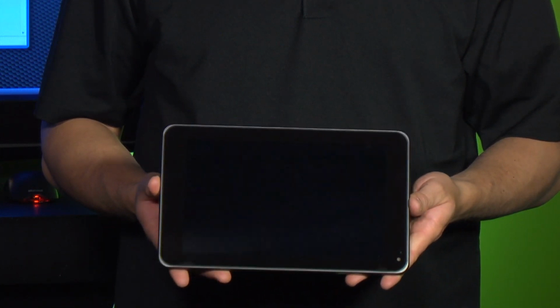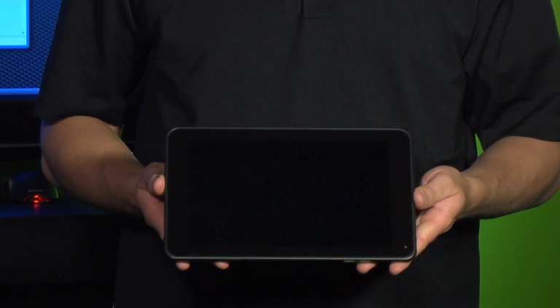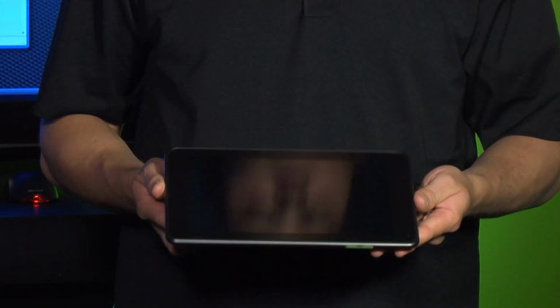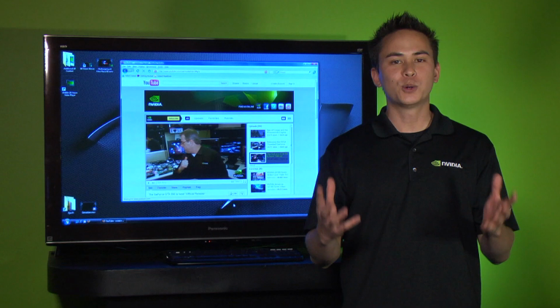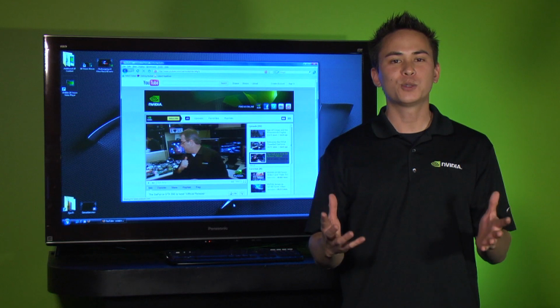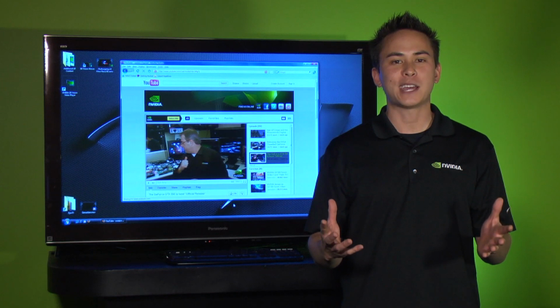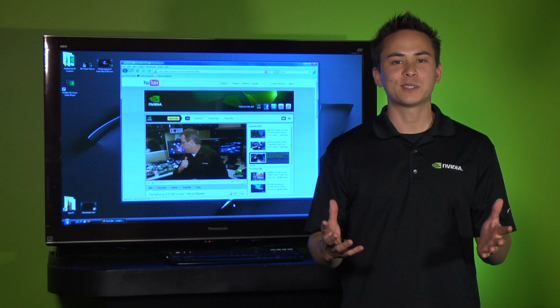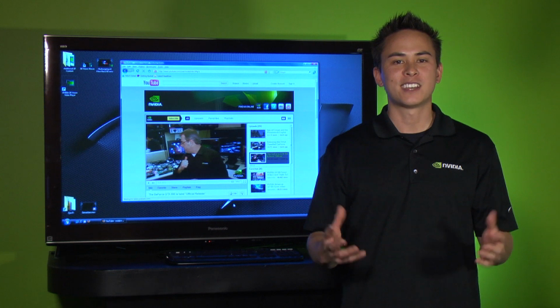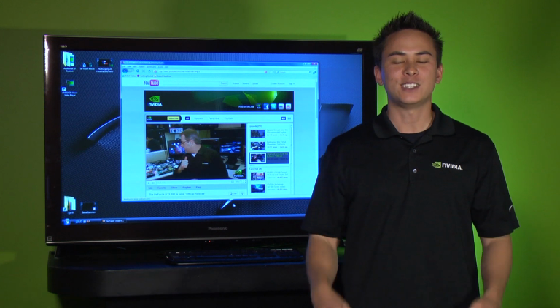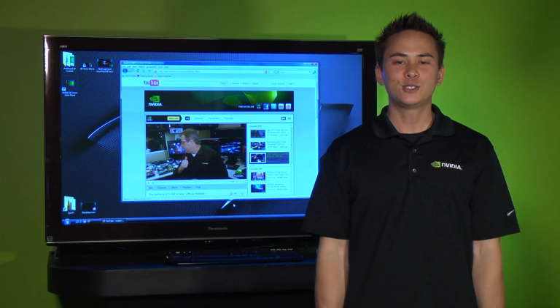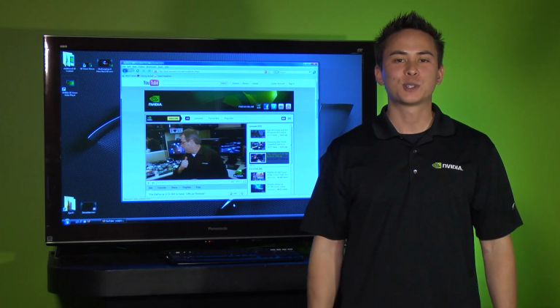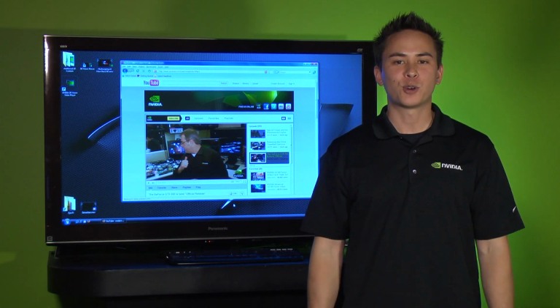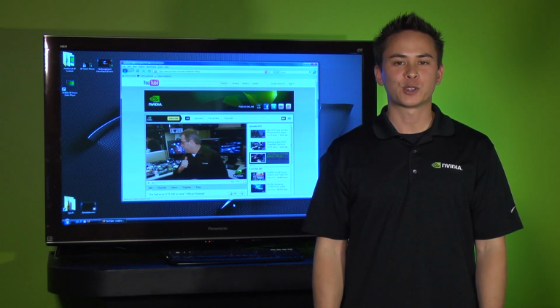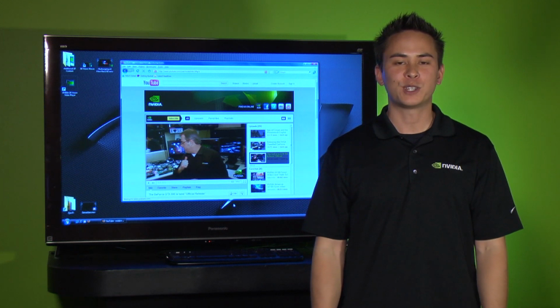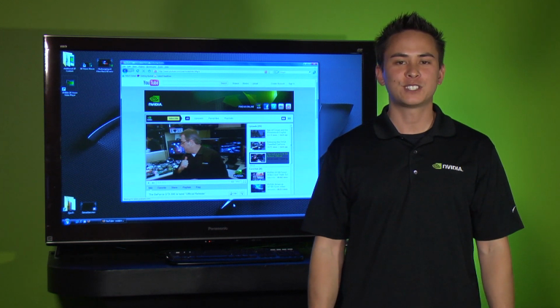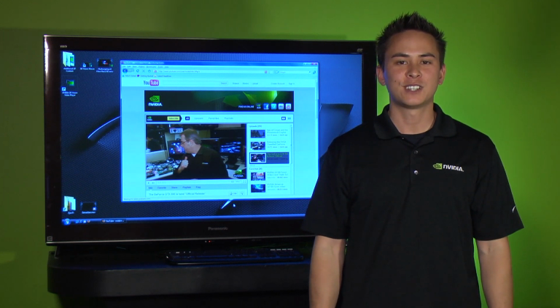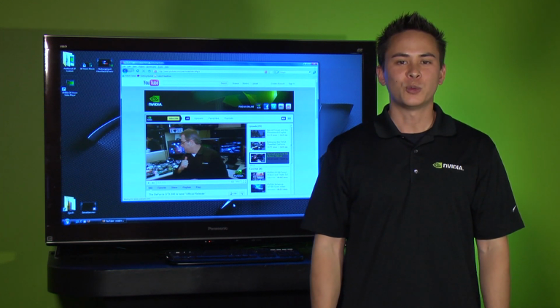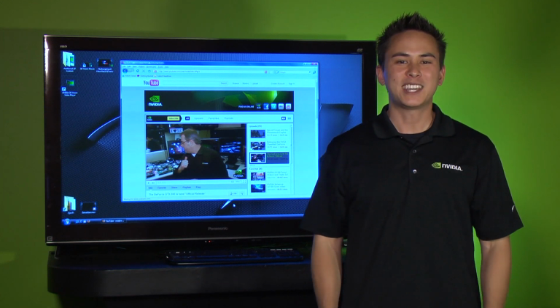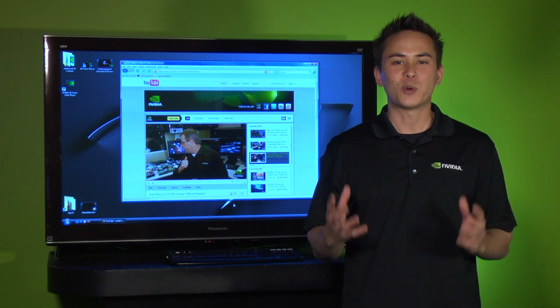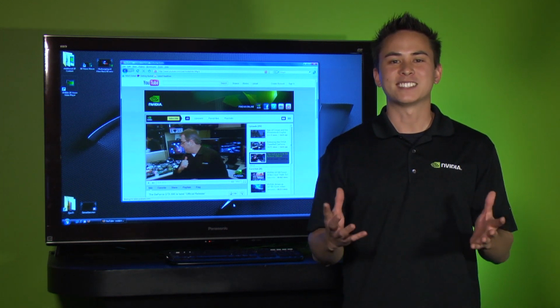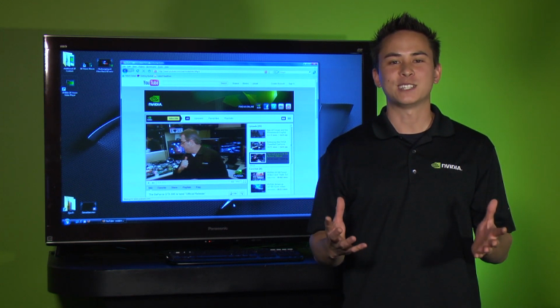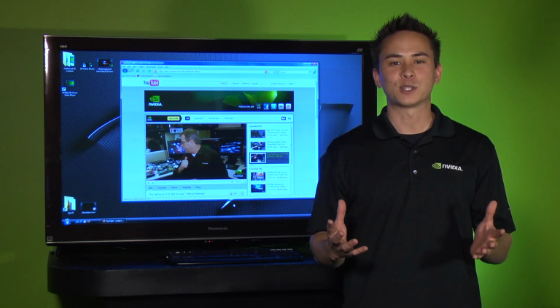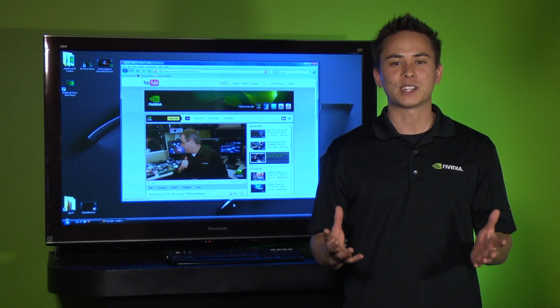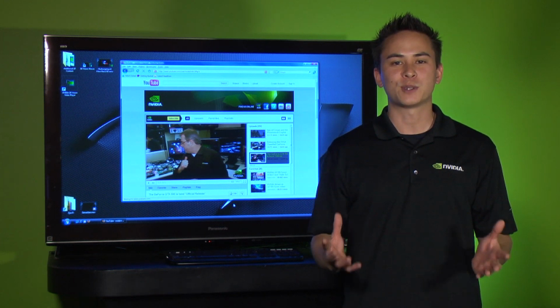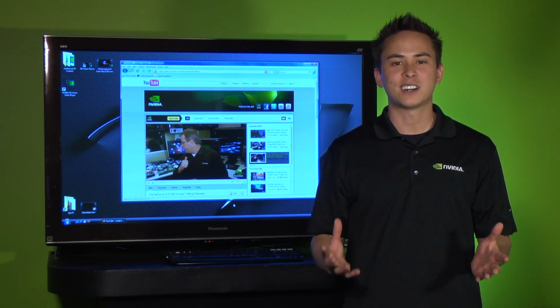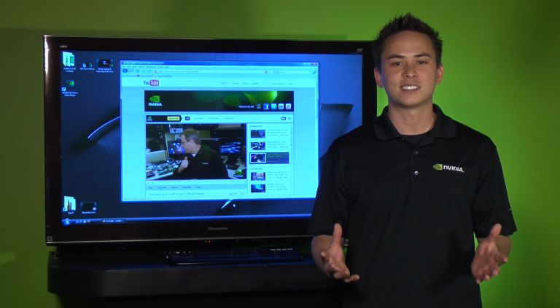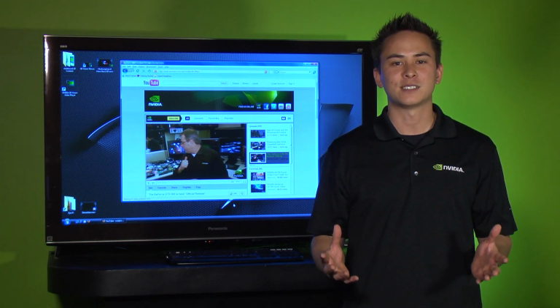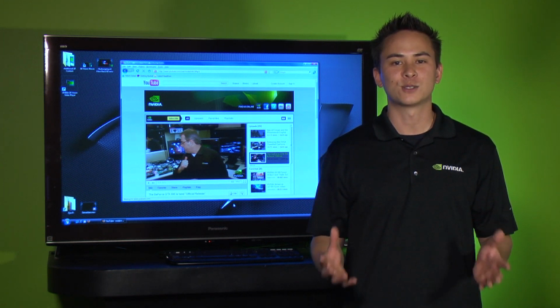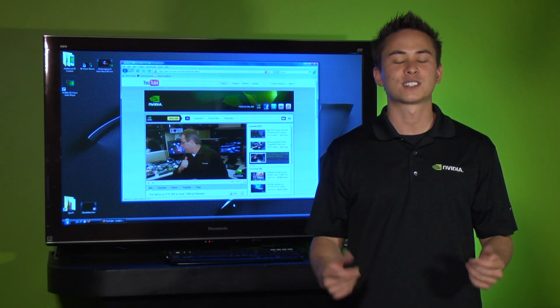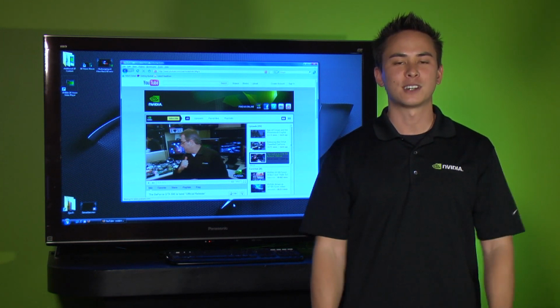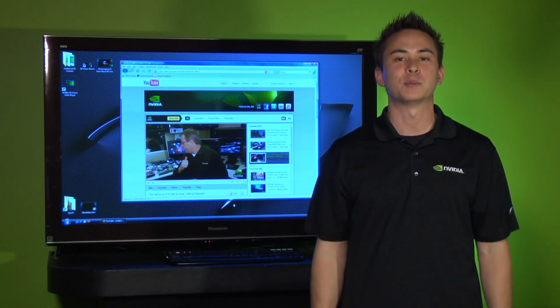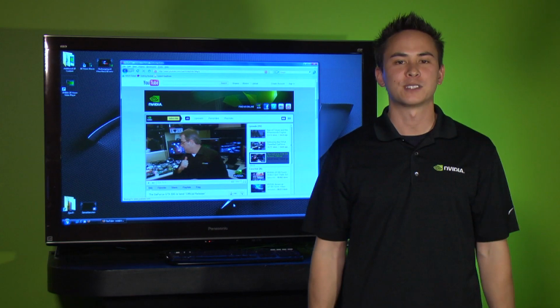So with all these cool new cameras and YouTube support for 3D Vision, we can't wait to see what great 3D content users can come up with.